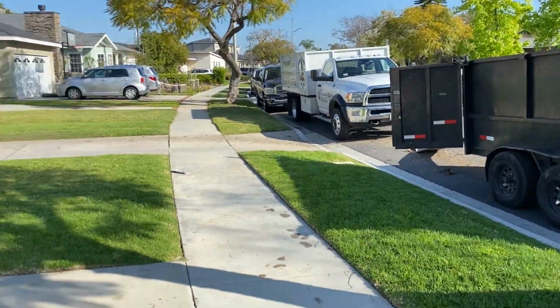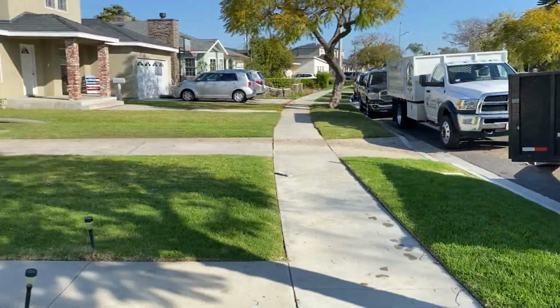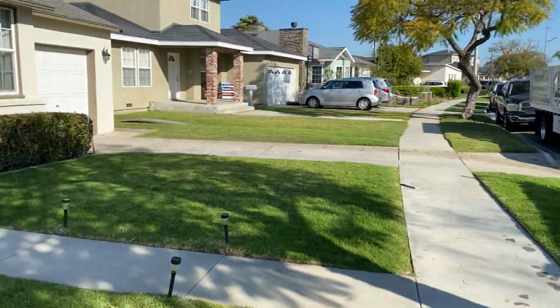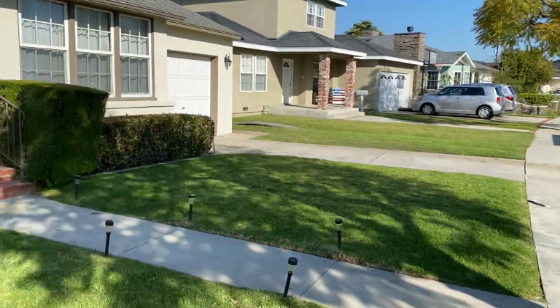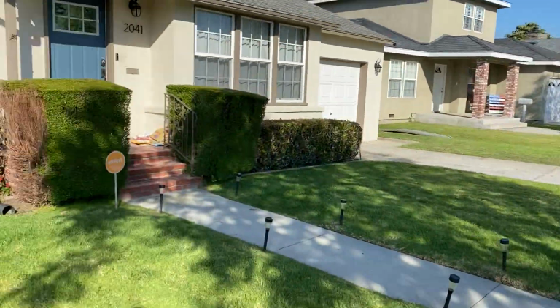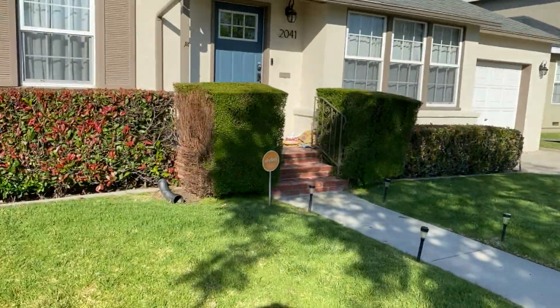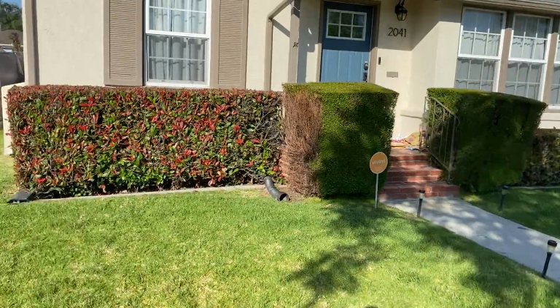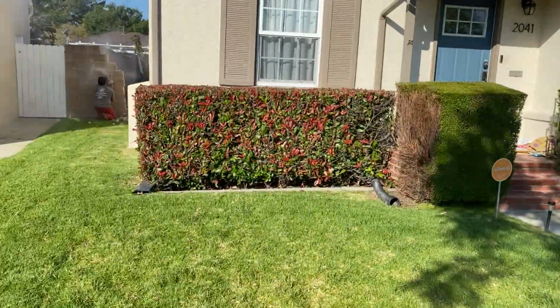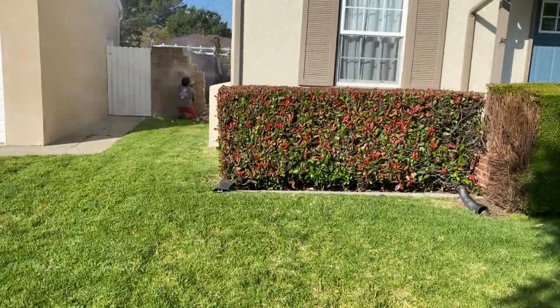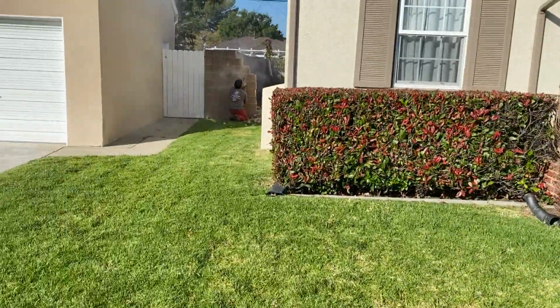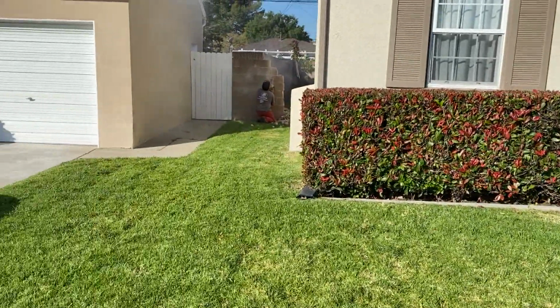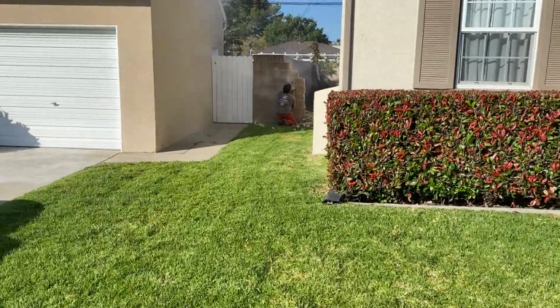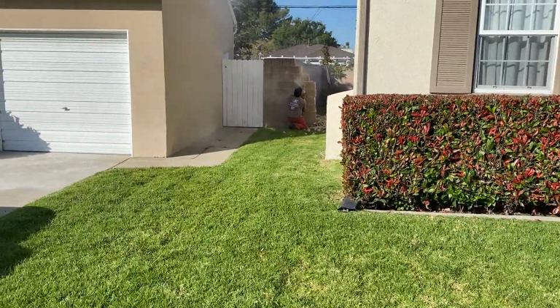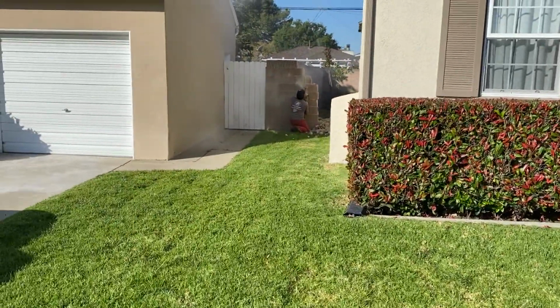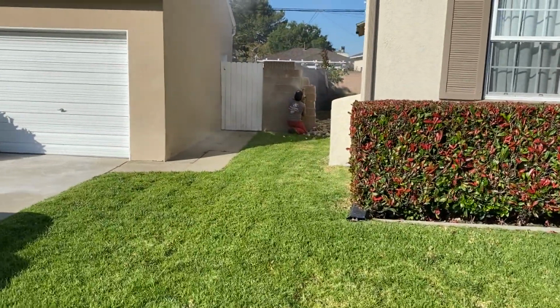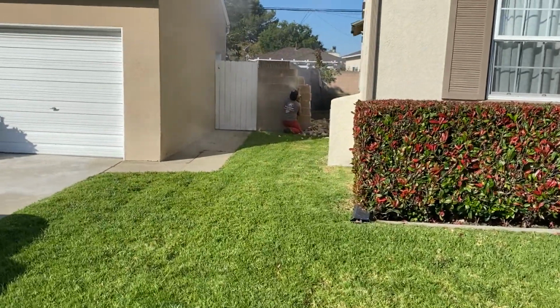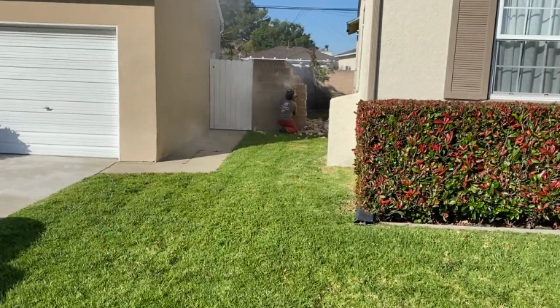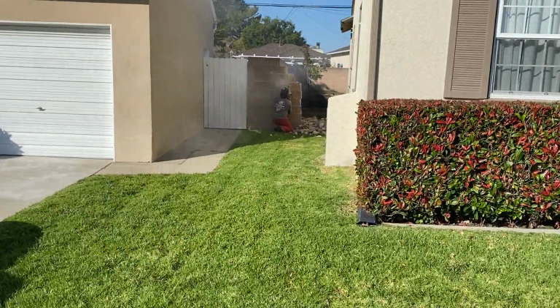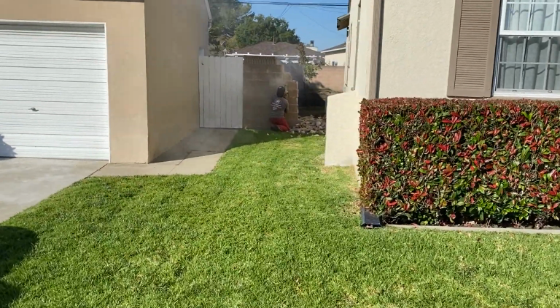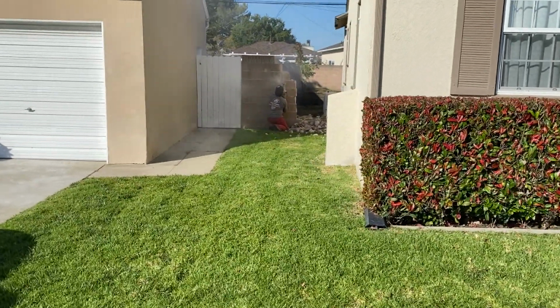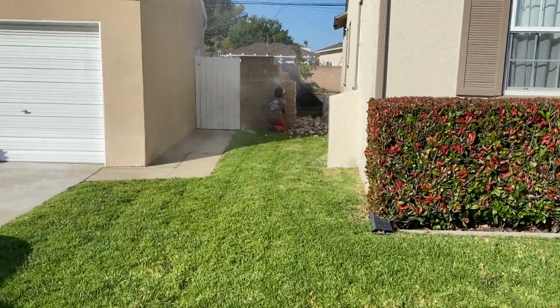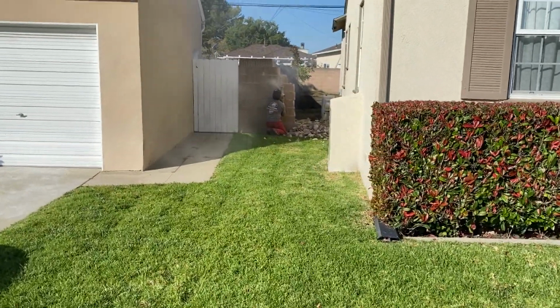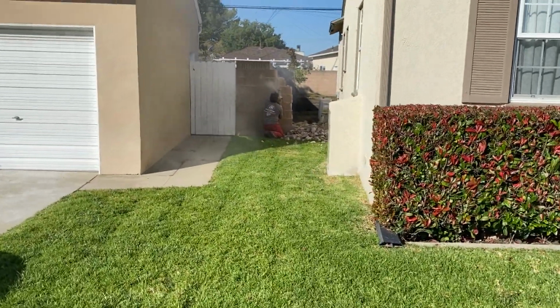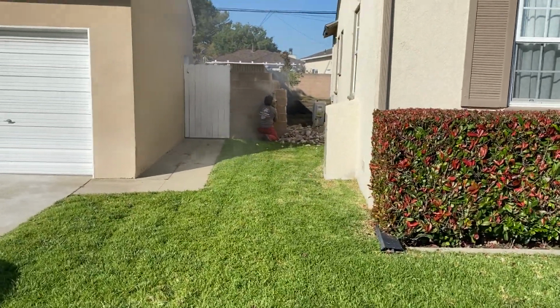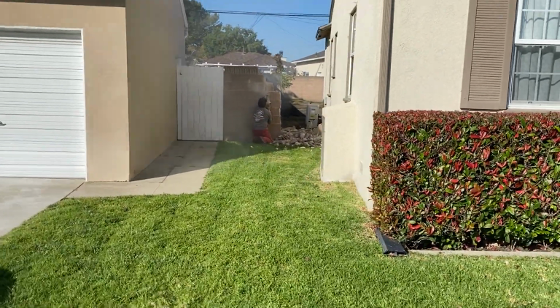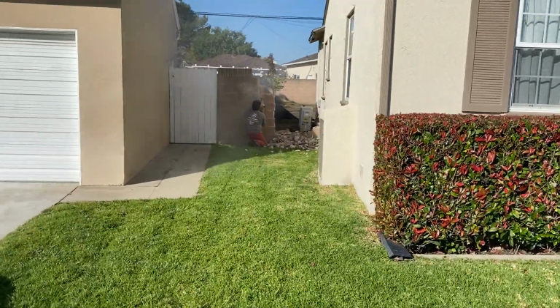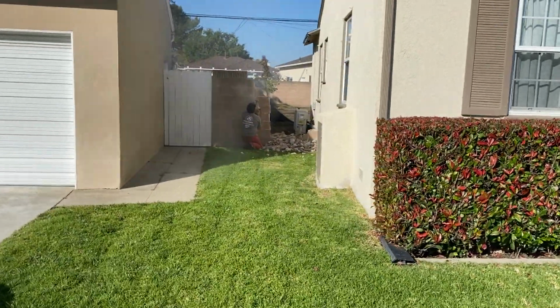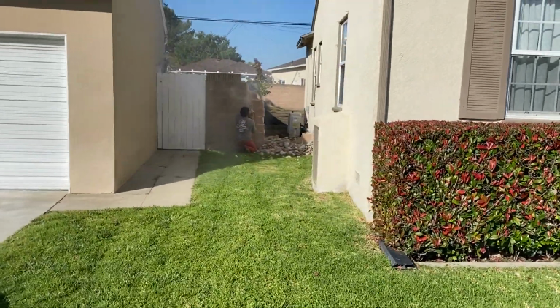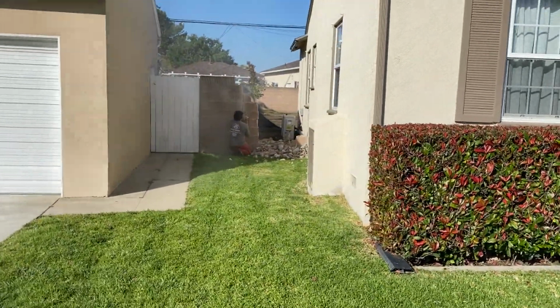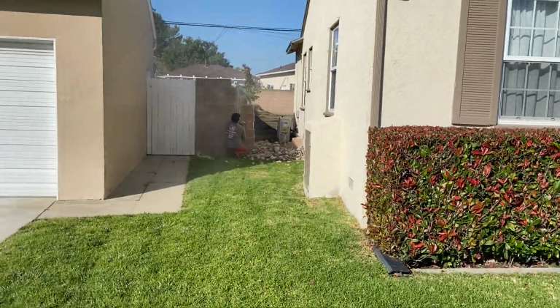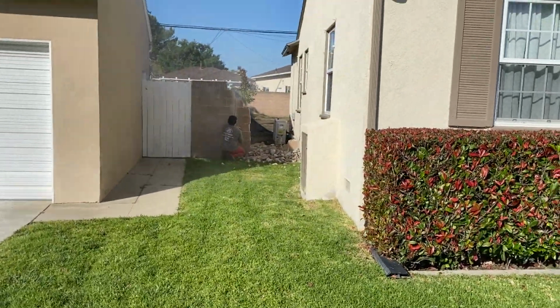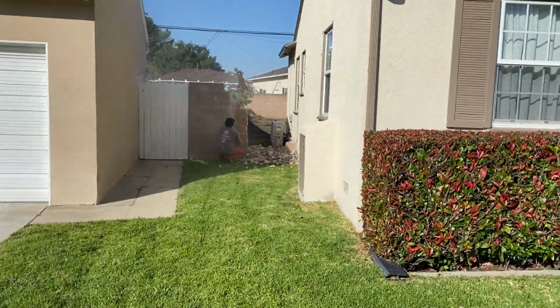We have to cut this wall so we can have access with the bobcat.